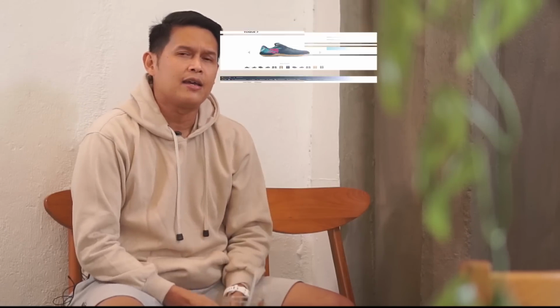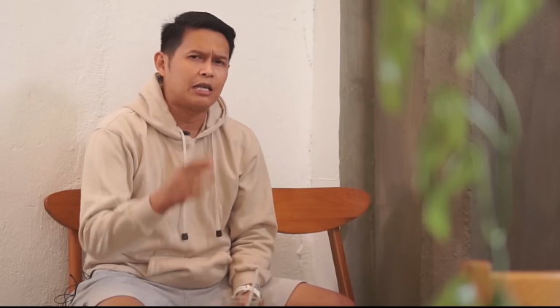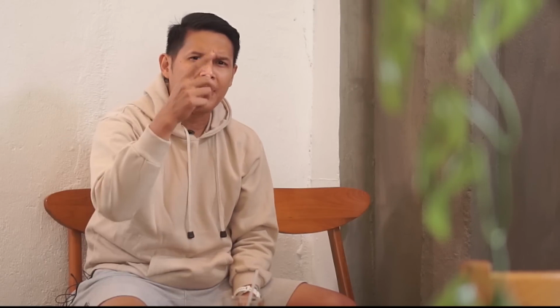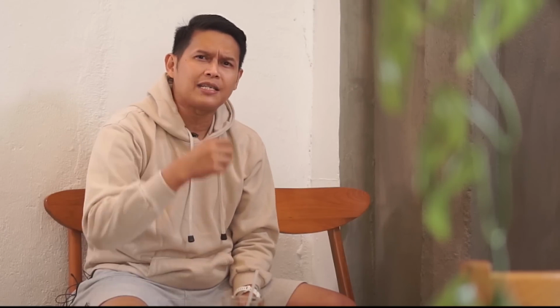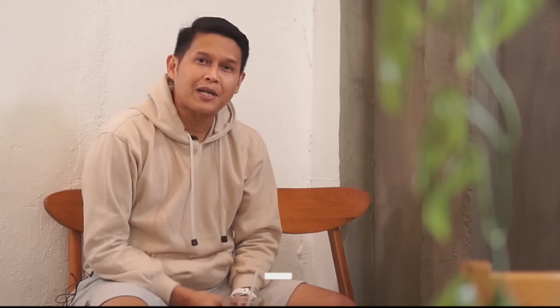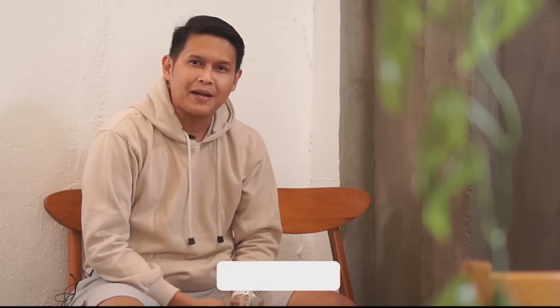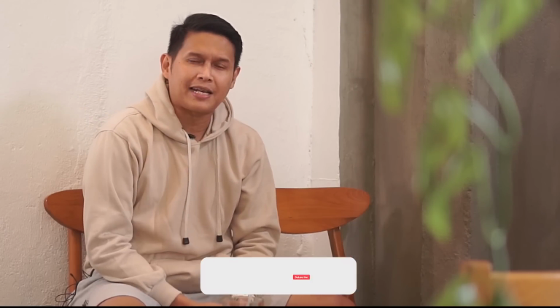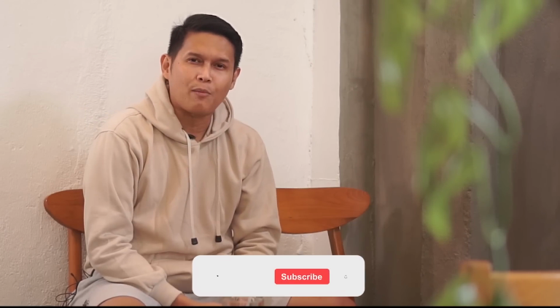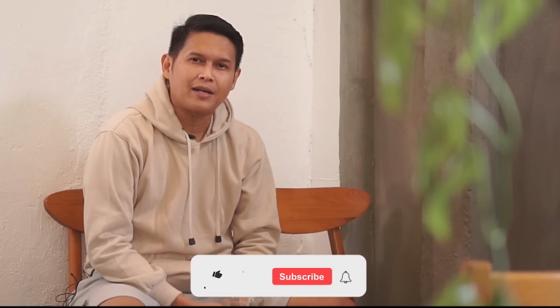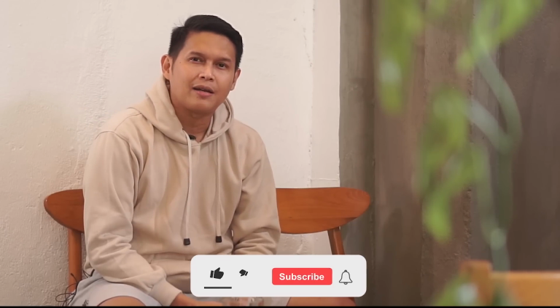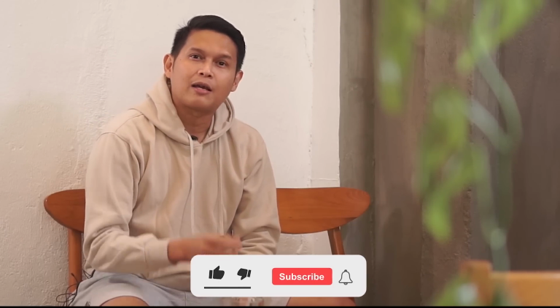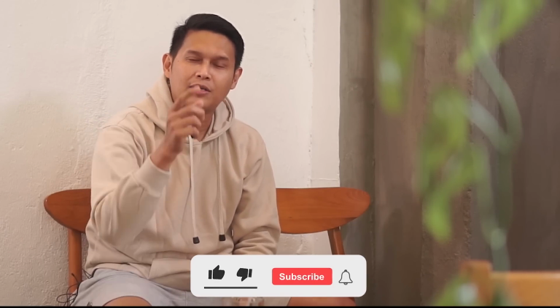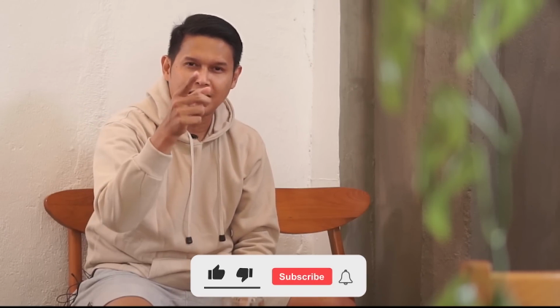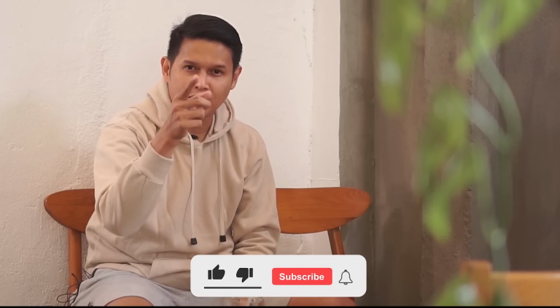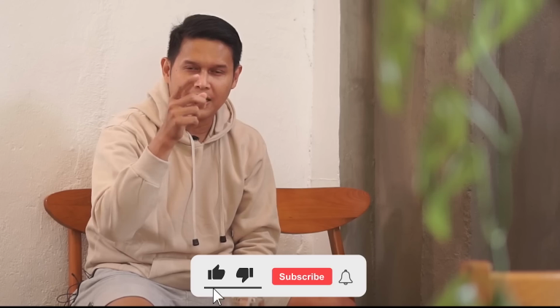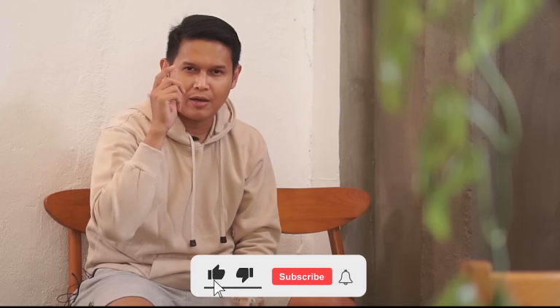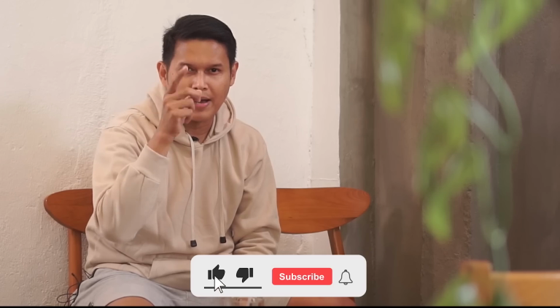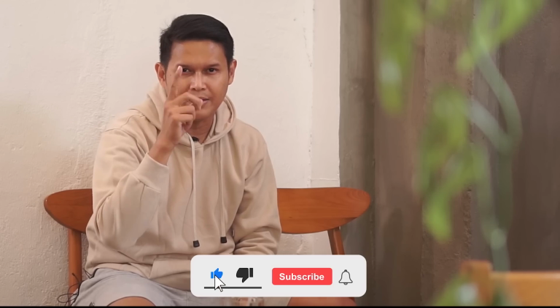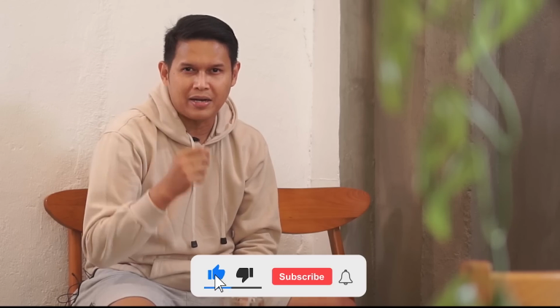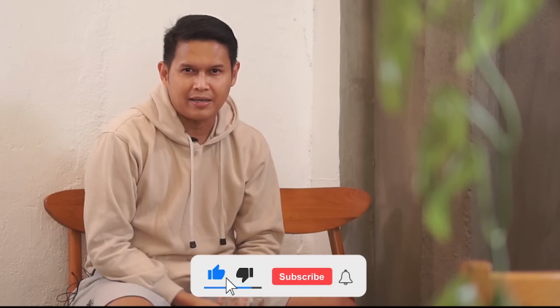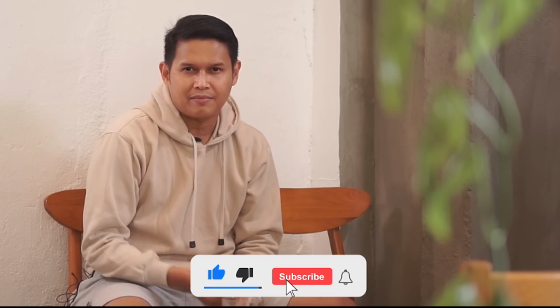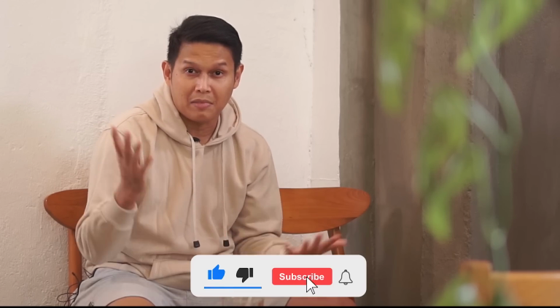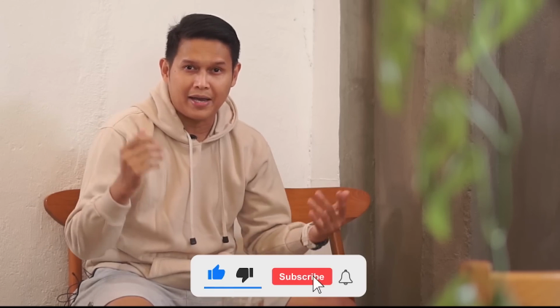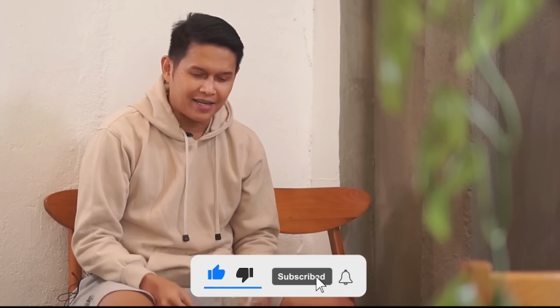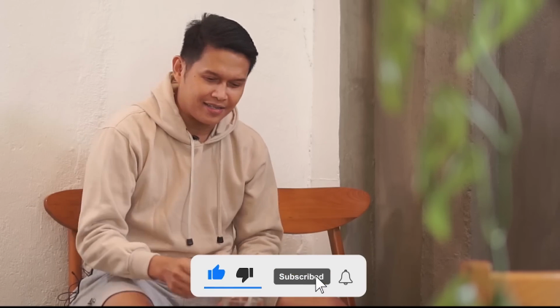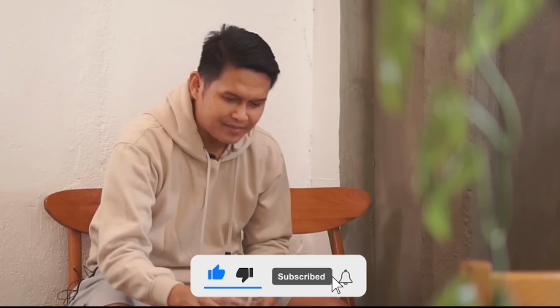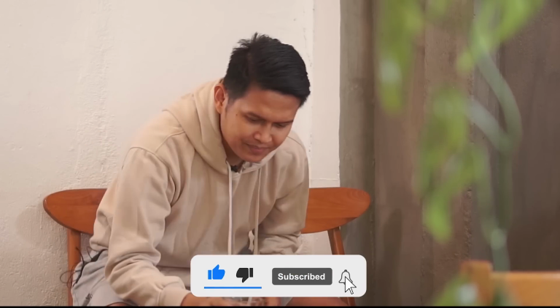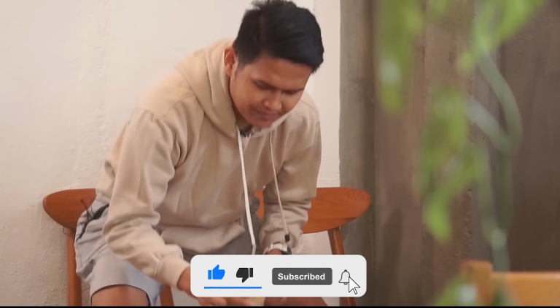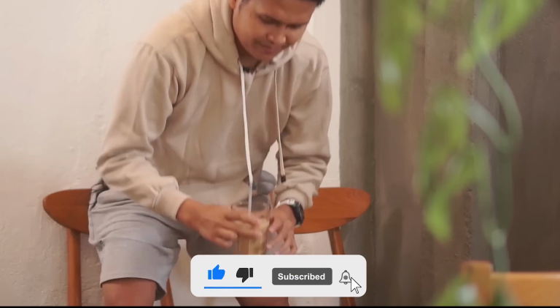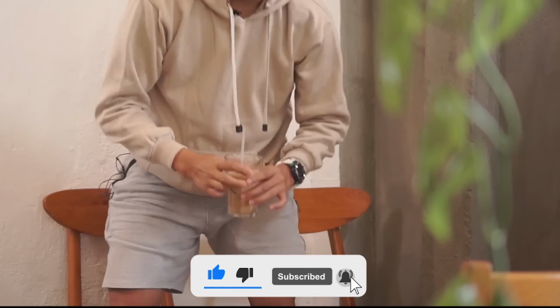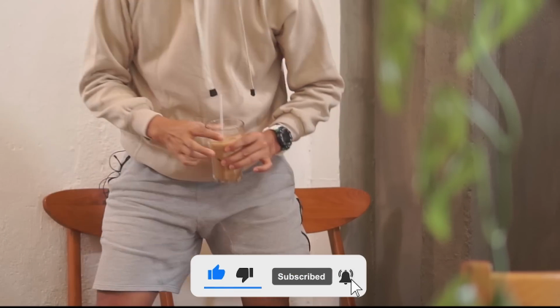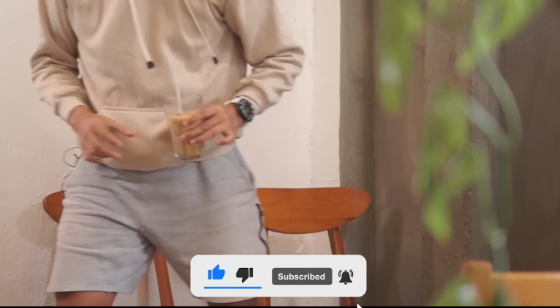Don't forget to subscribe, like, share, and comment to let us know this is a must-buy. Bye-bye!